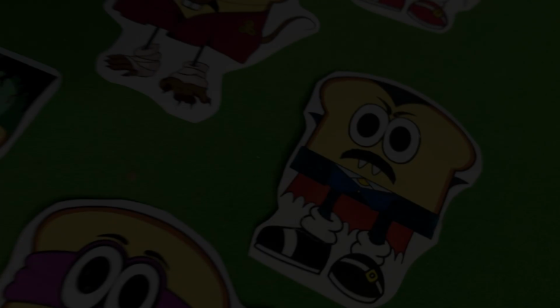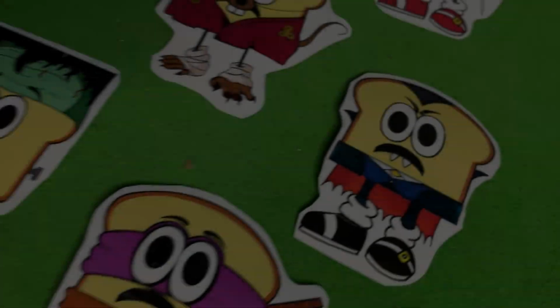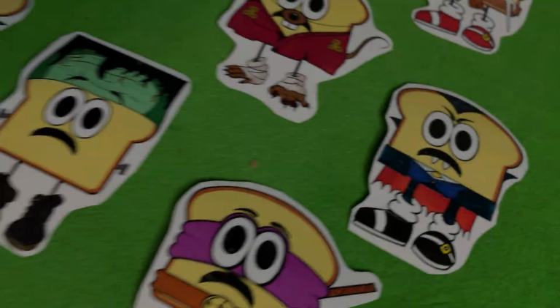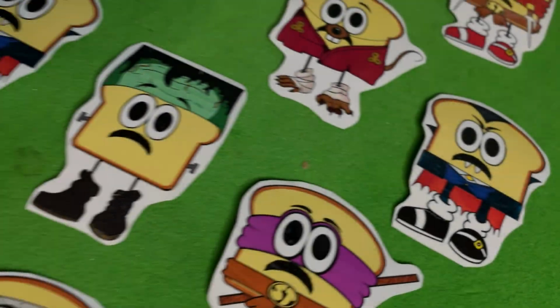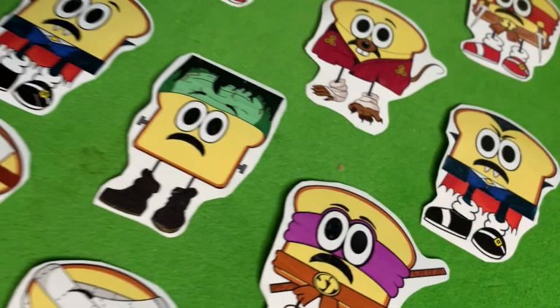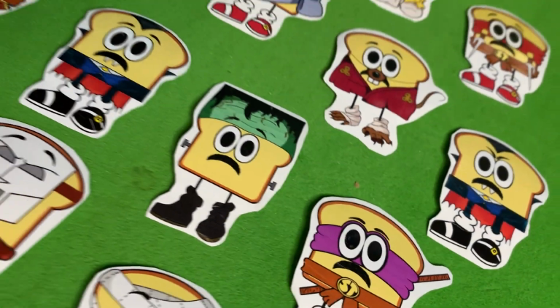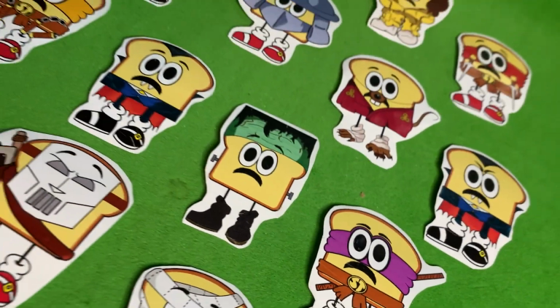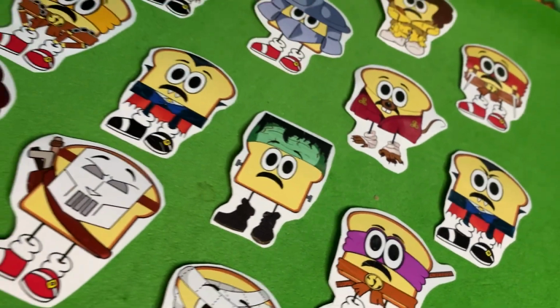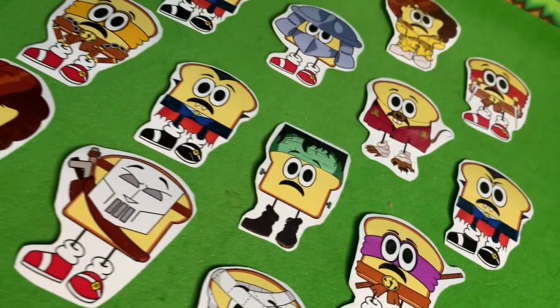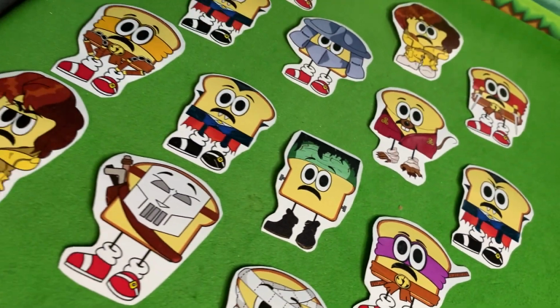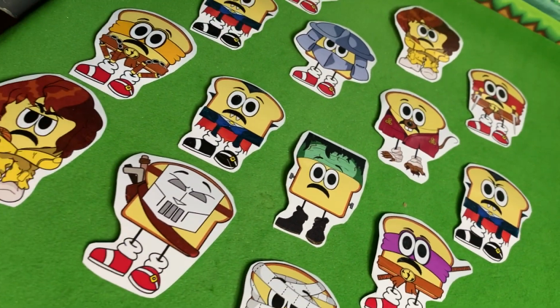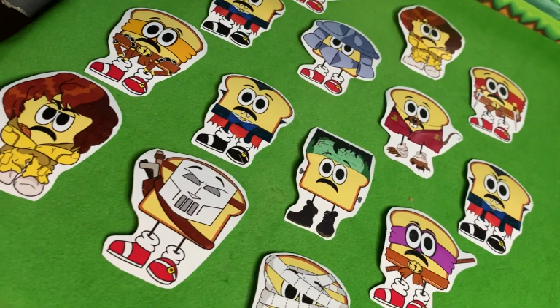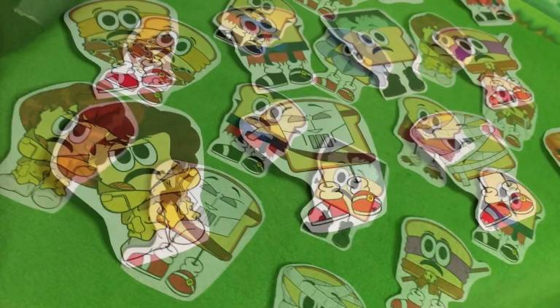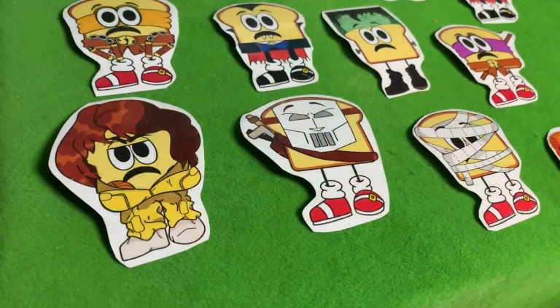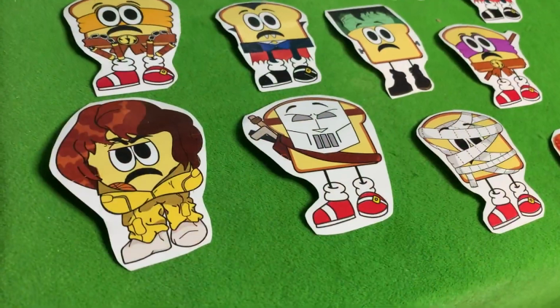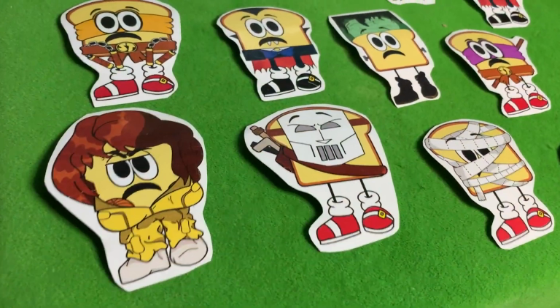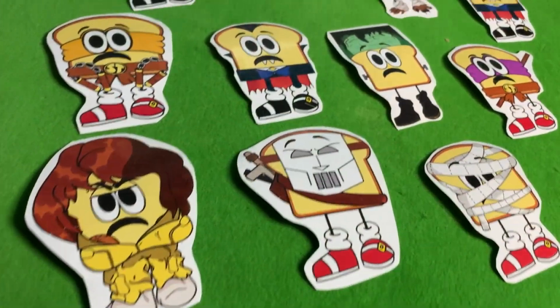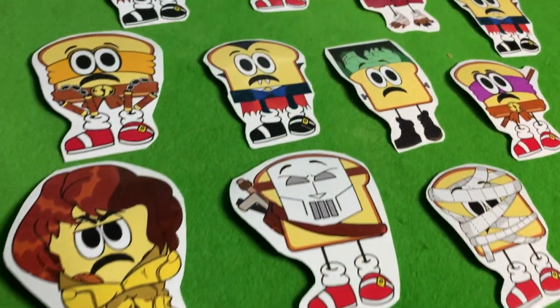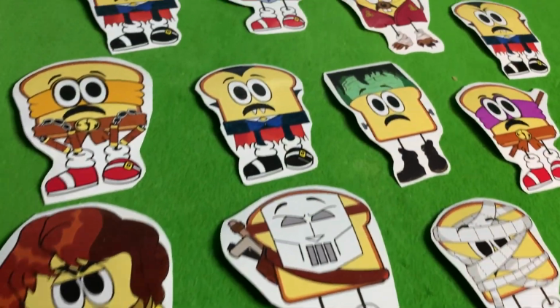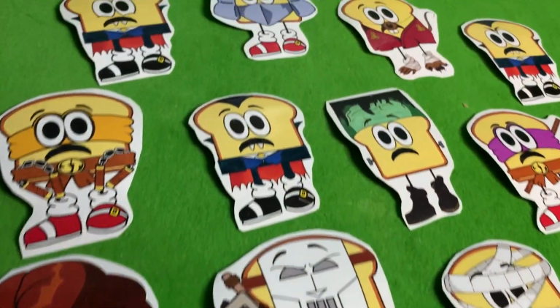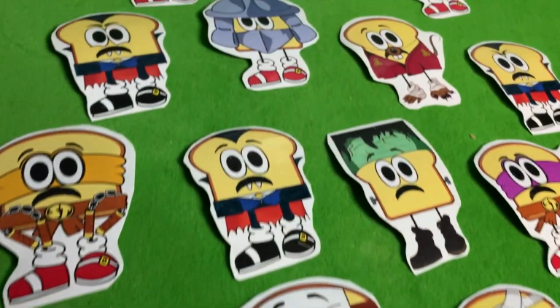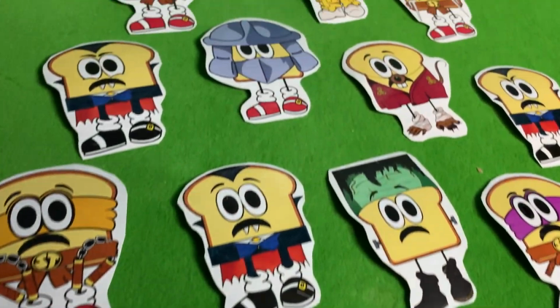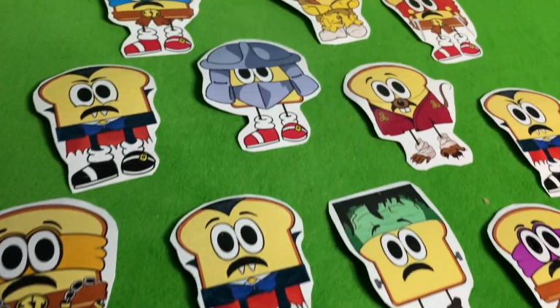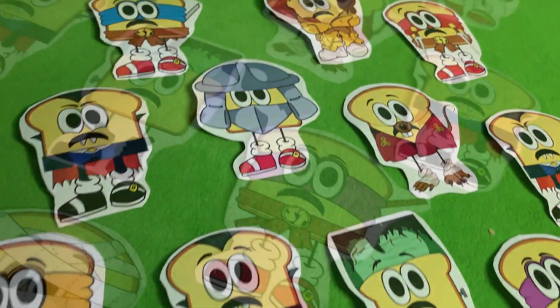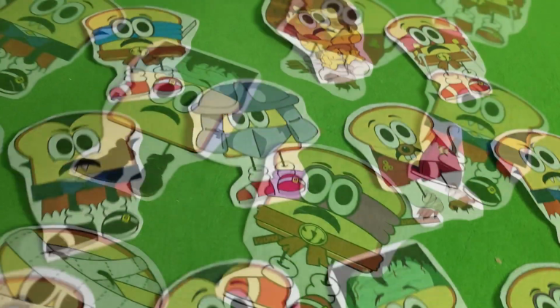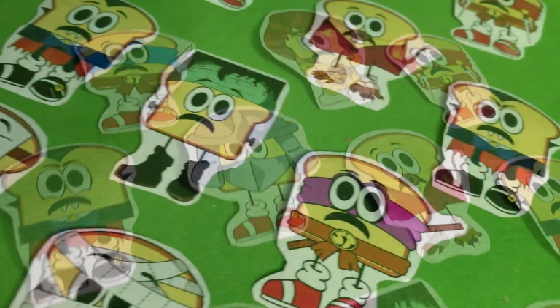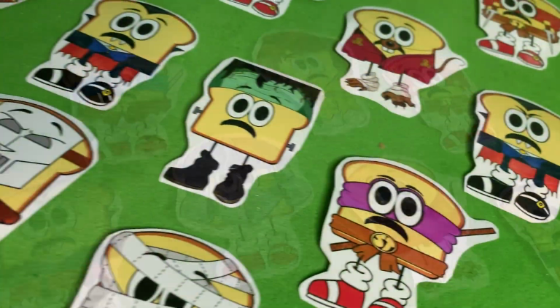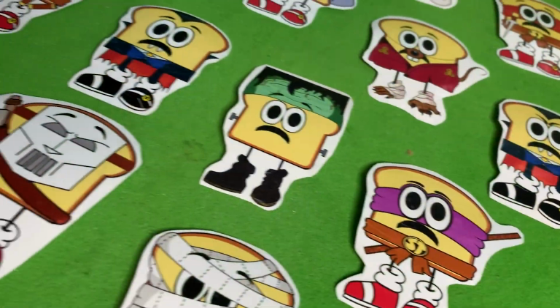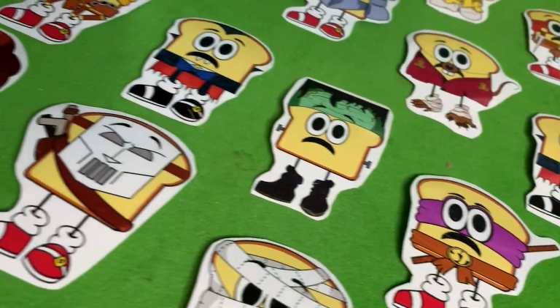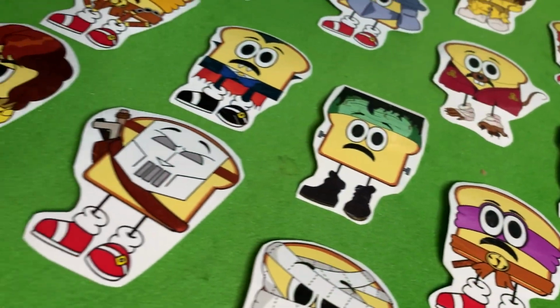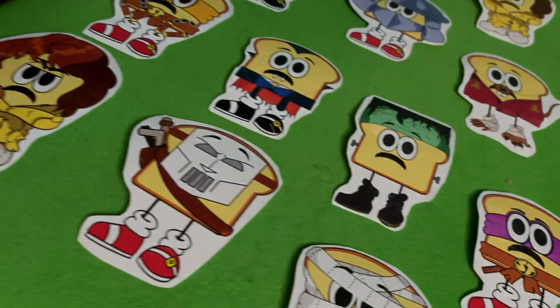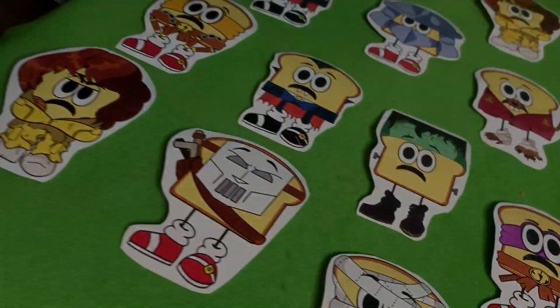Hey friends, quick plug here — Sonic Toast mascot stickers are now available at my eBay store. Link in the description below. Enjoy the video.